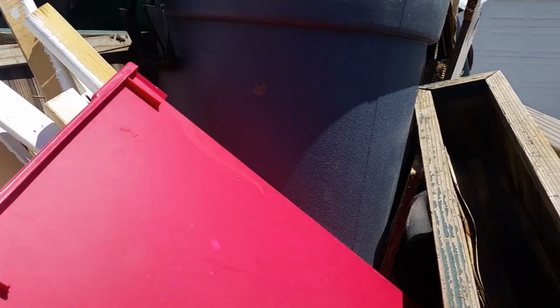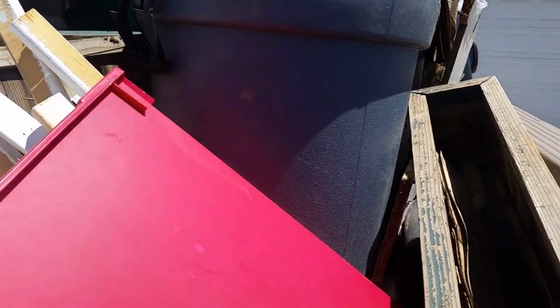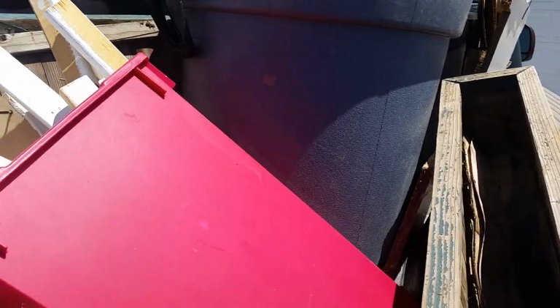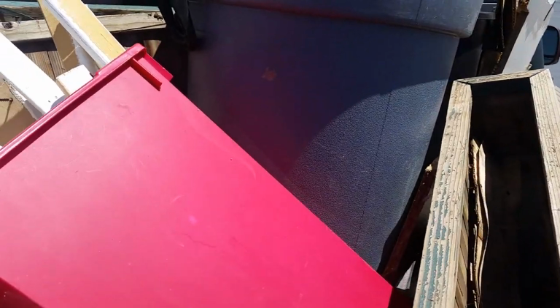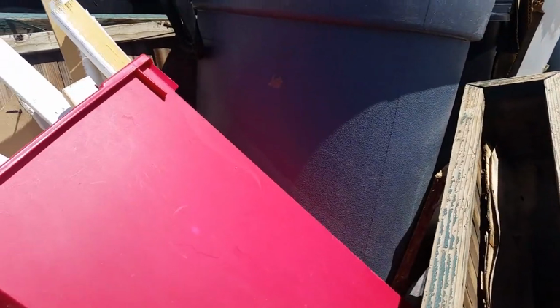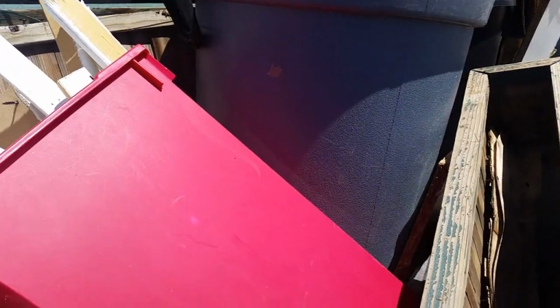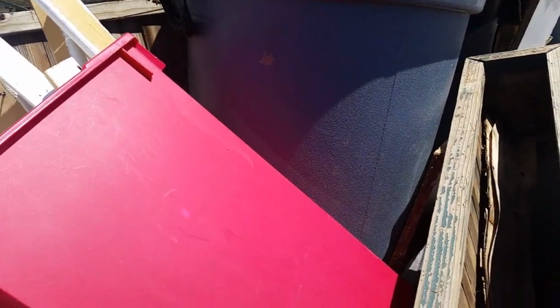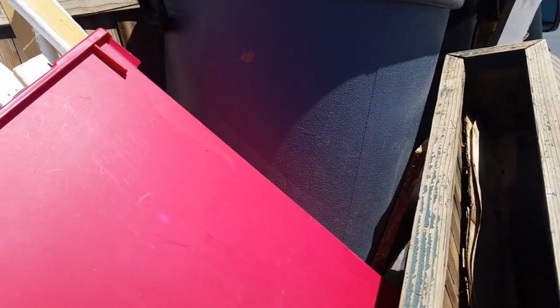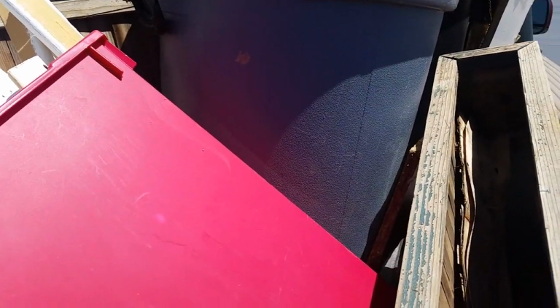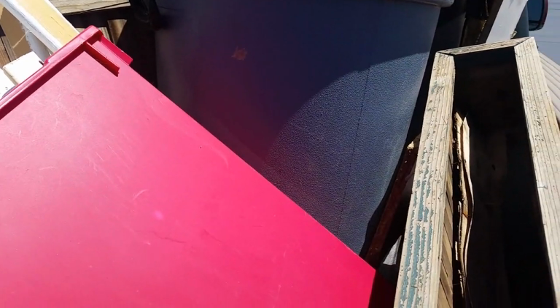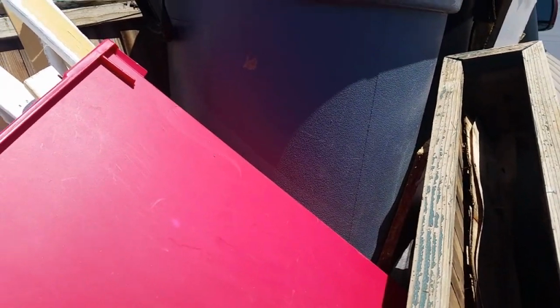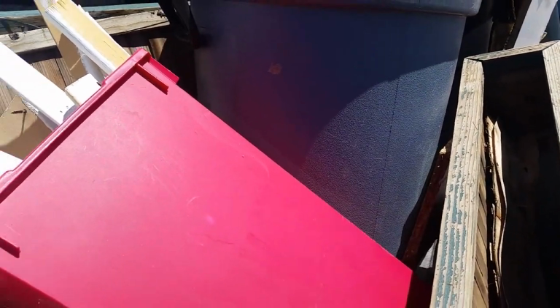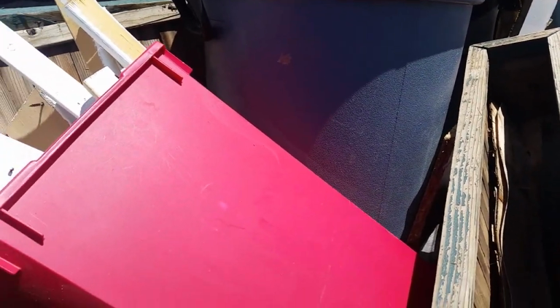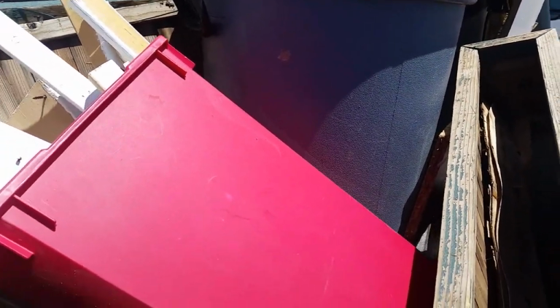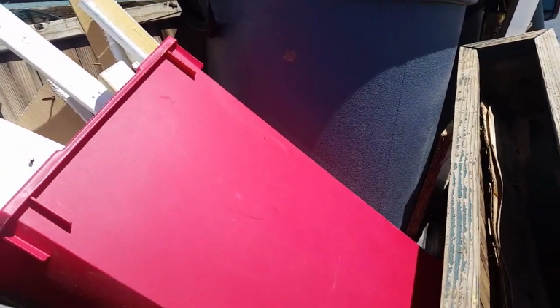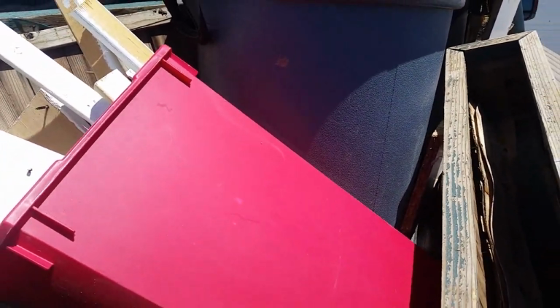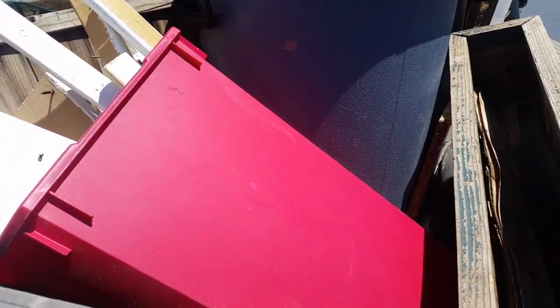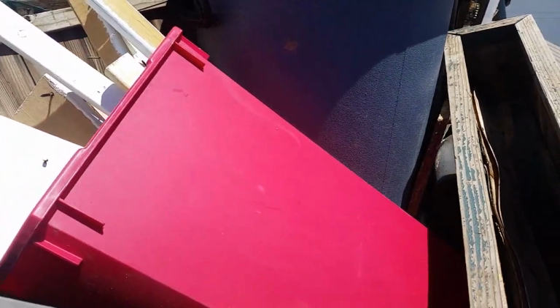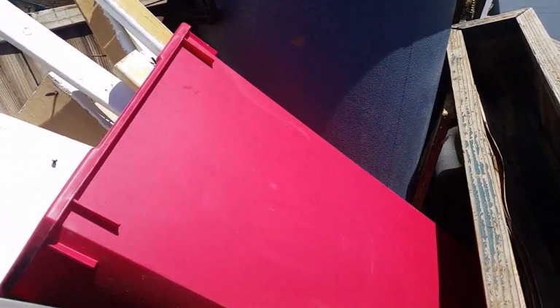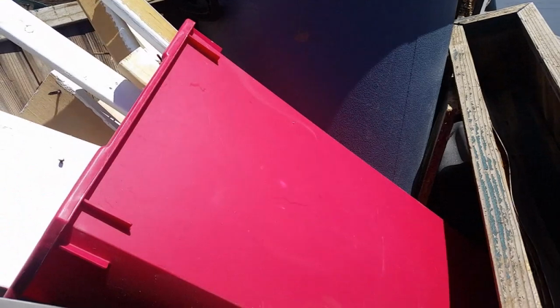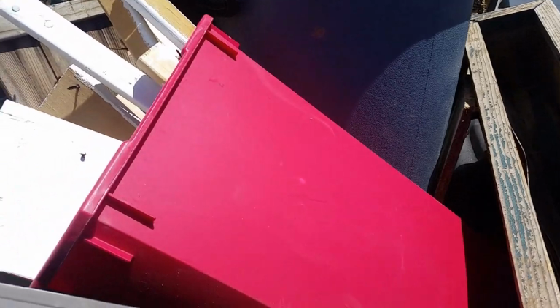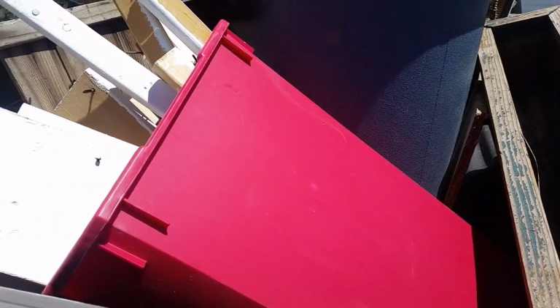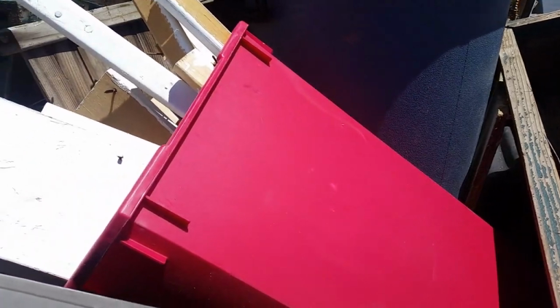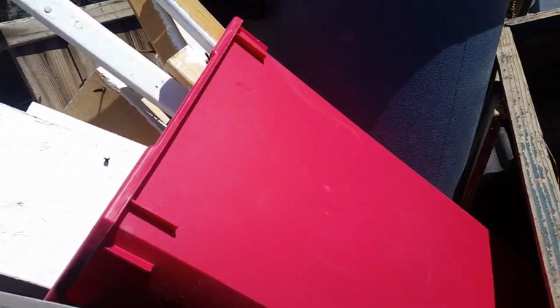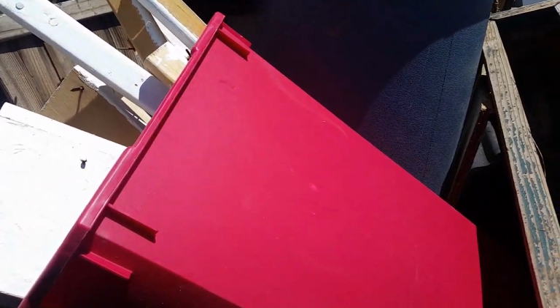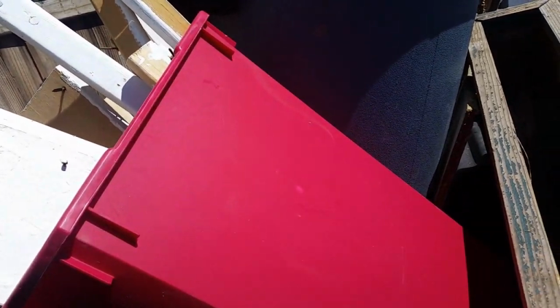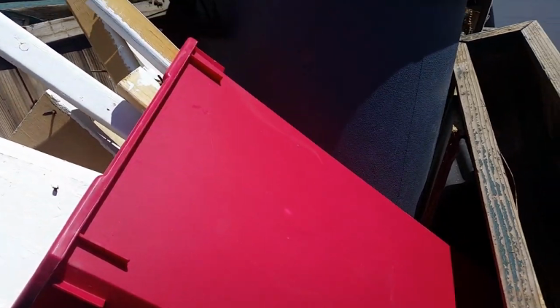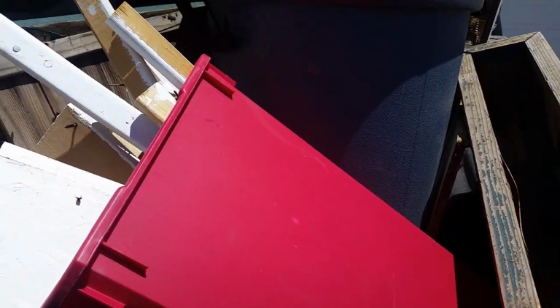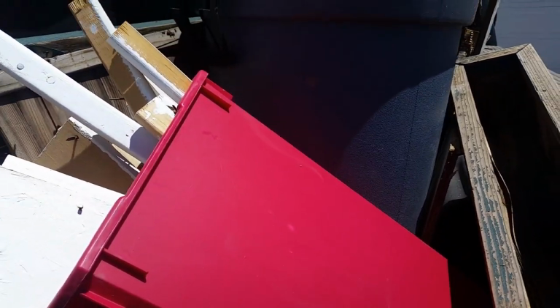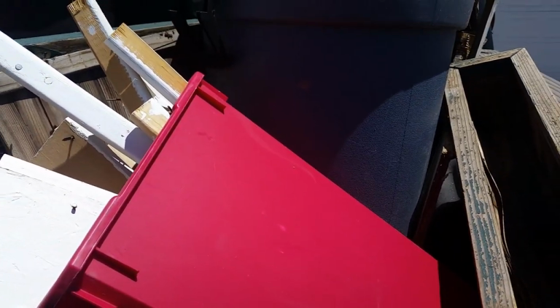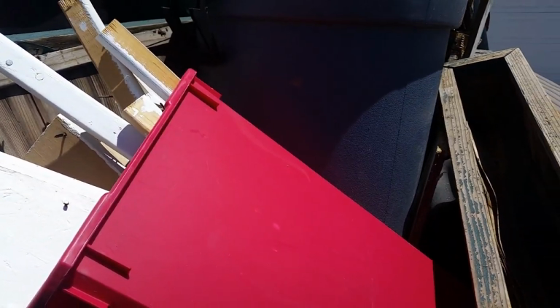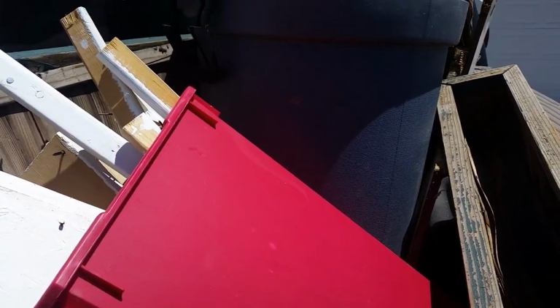Trash day is always fun. Or not. Getting loaded up is the hard part. Unloading is easy.